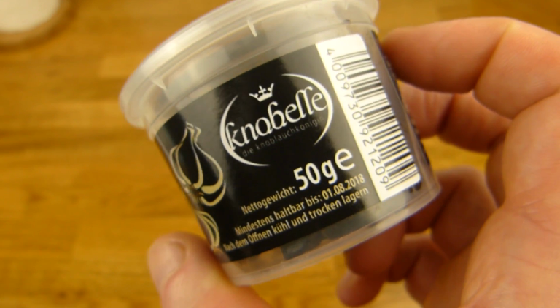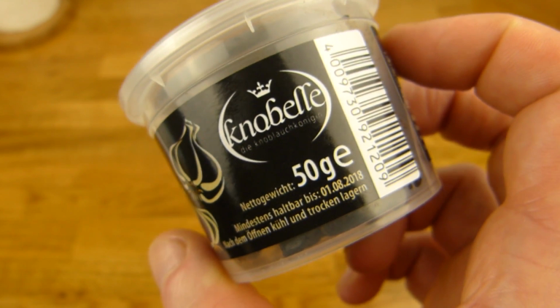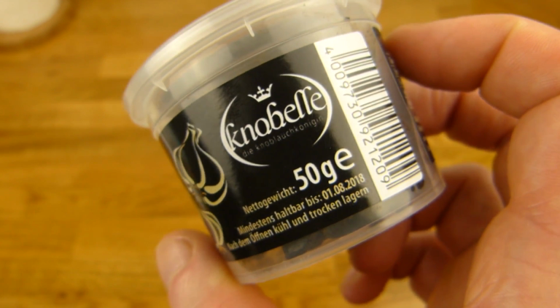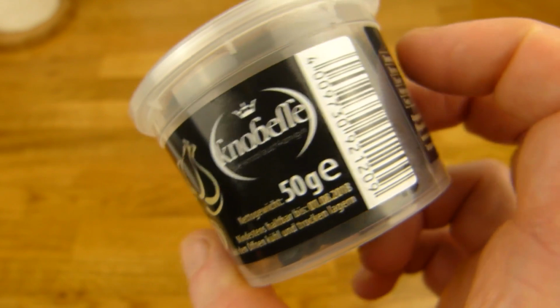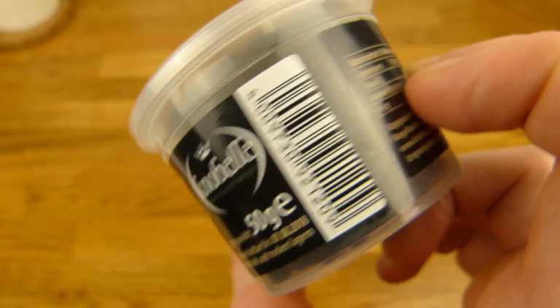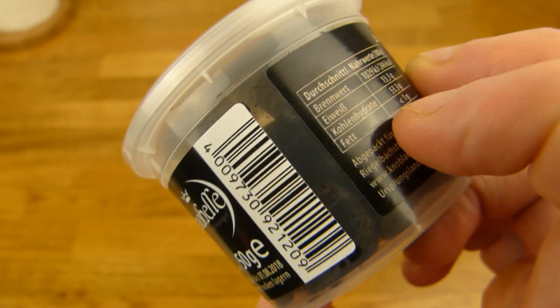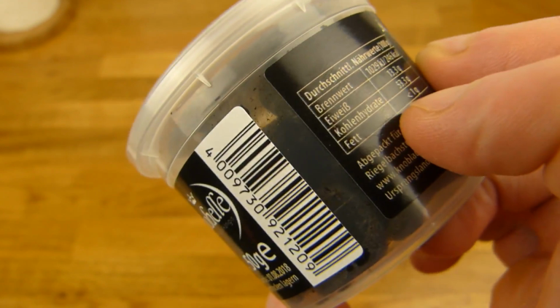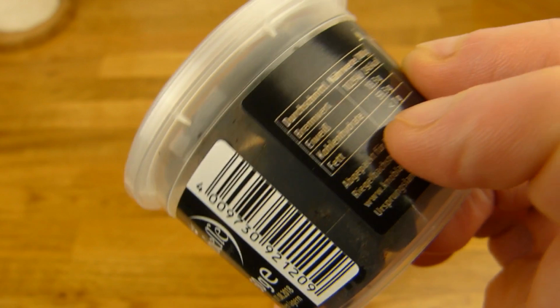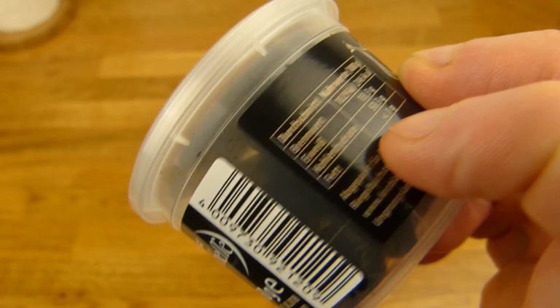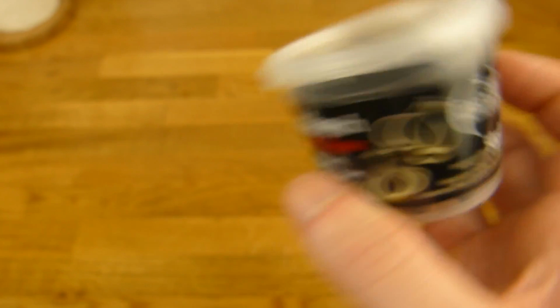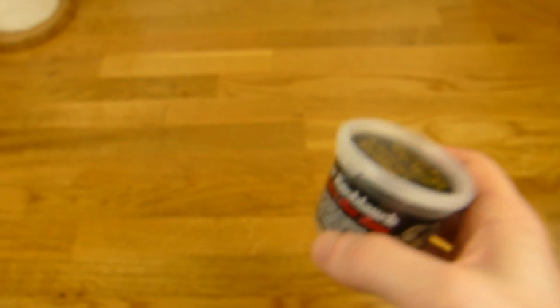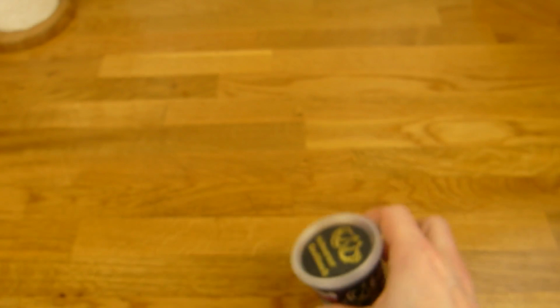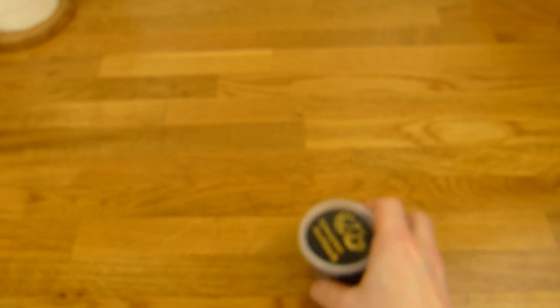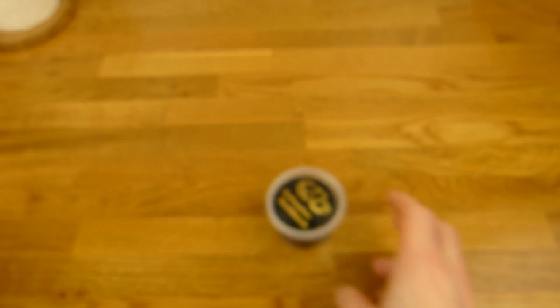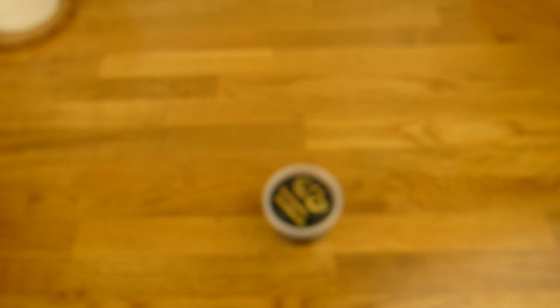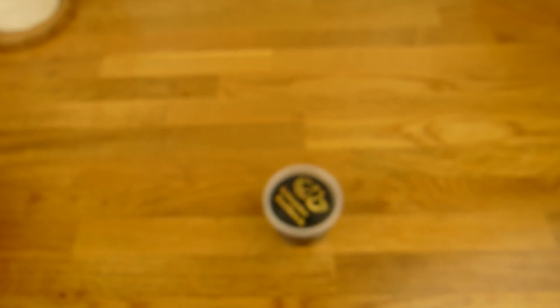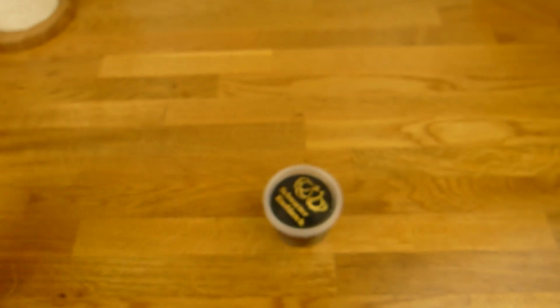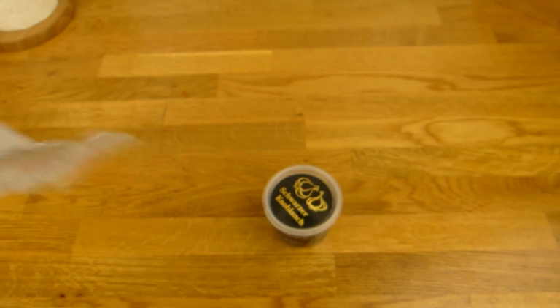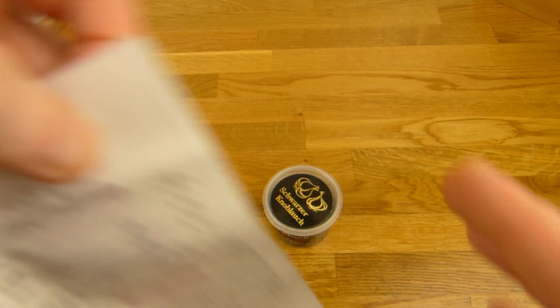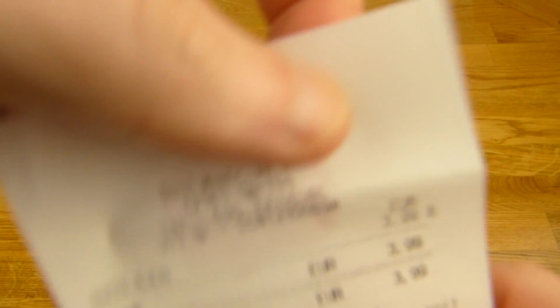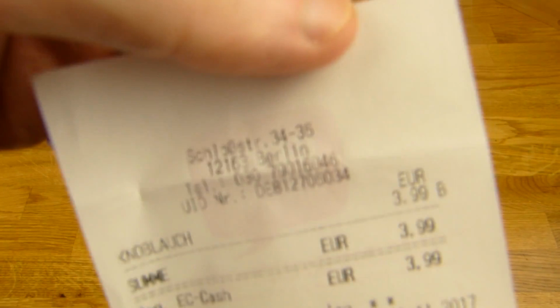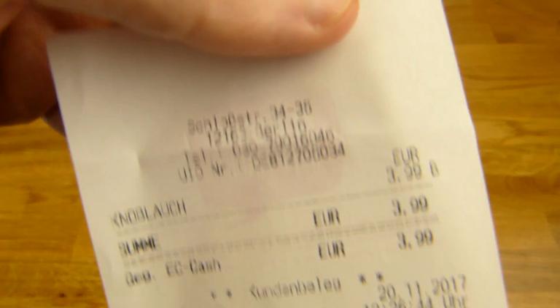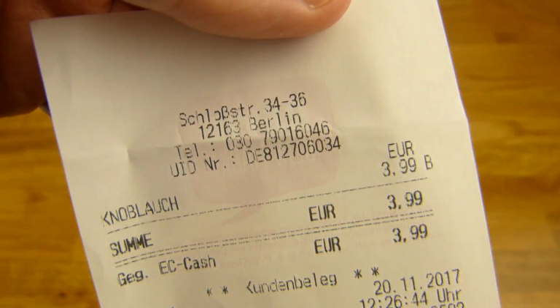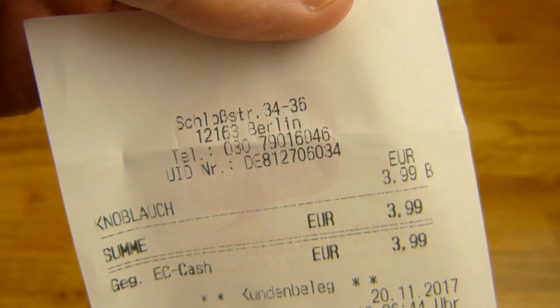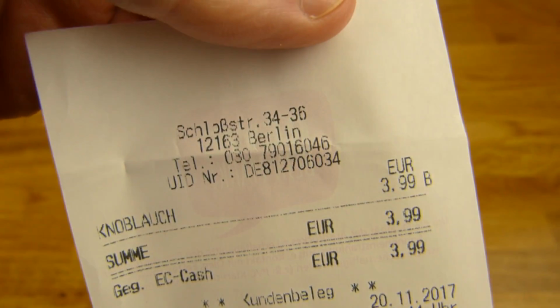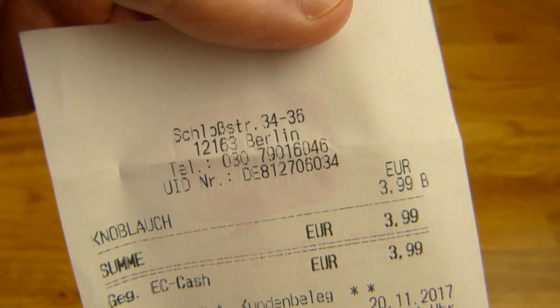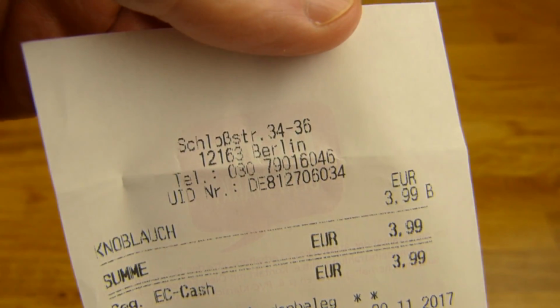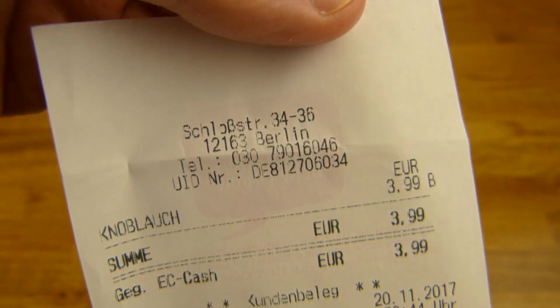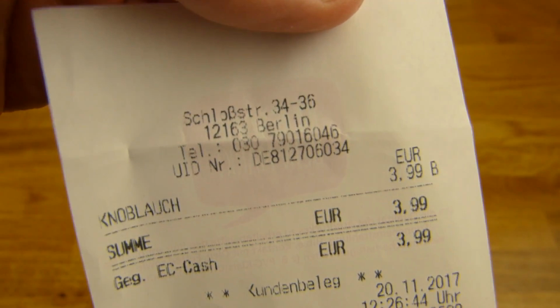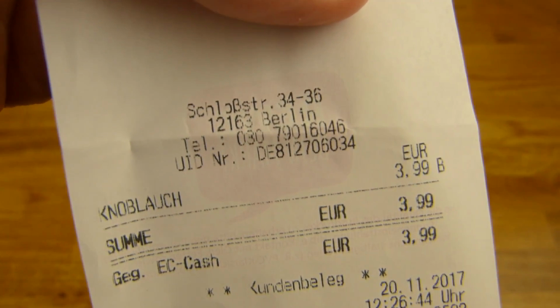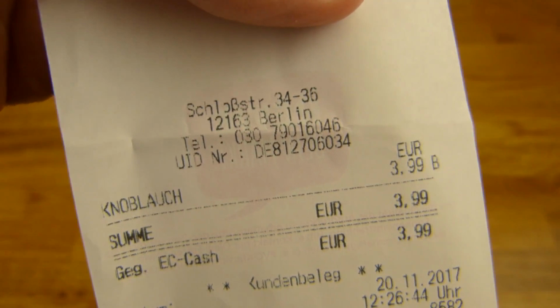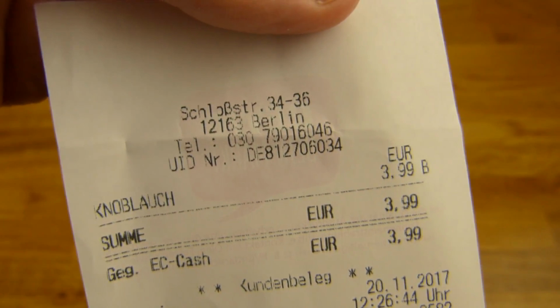Black garlic, 50 grams. Price: 3.99. 3.99 in Rewe.